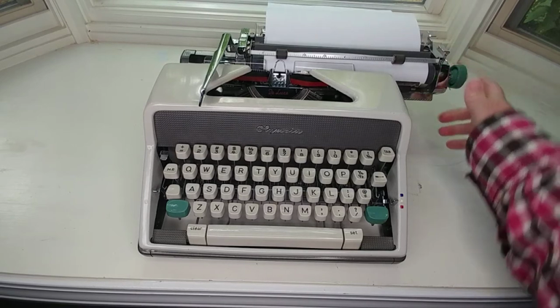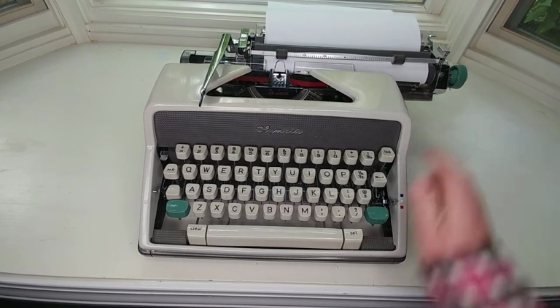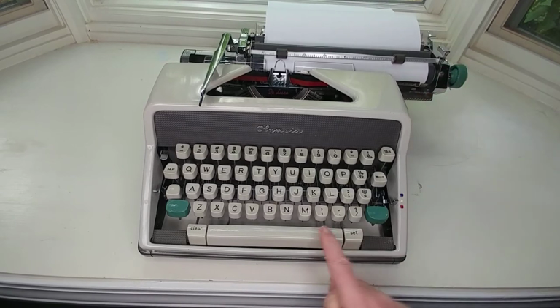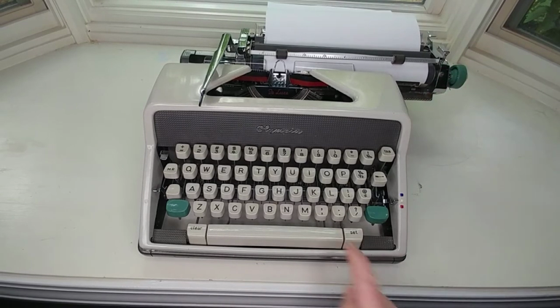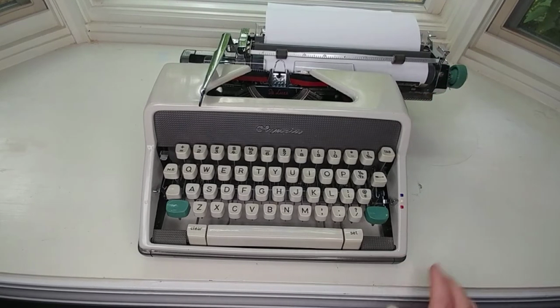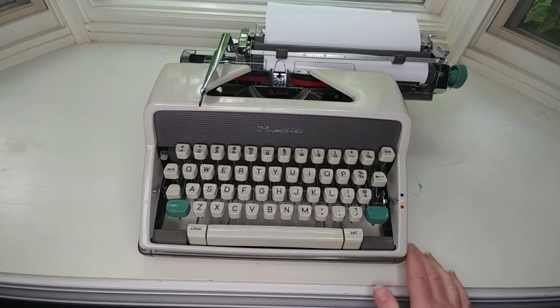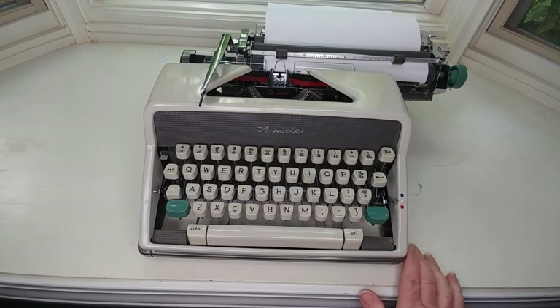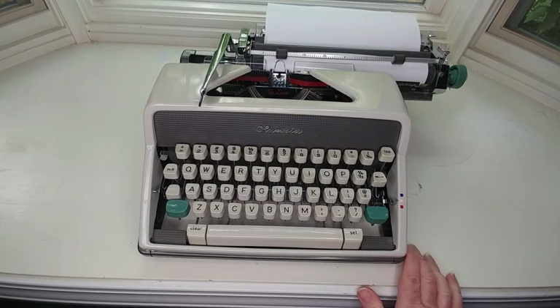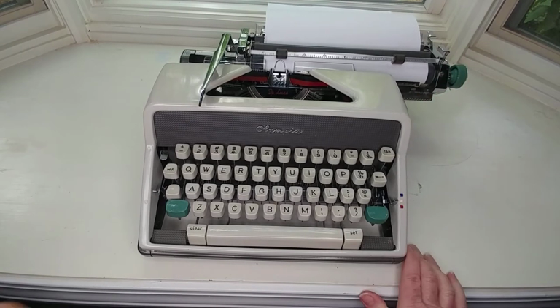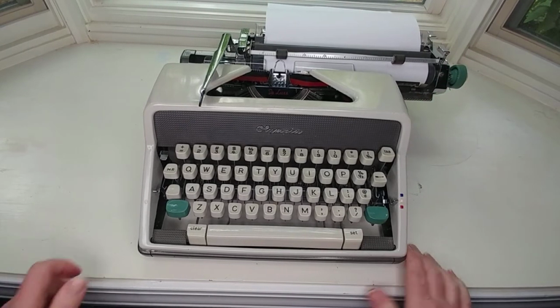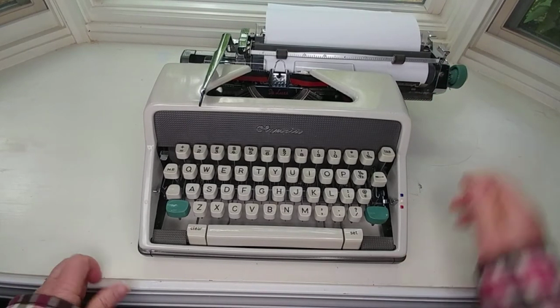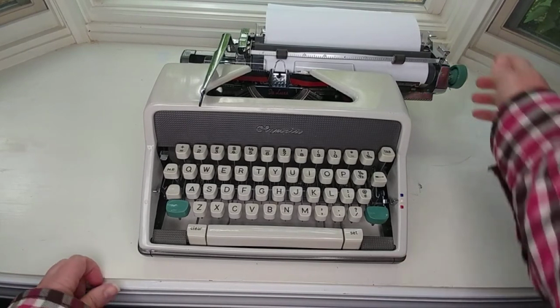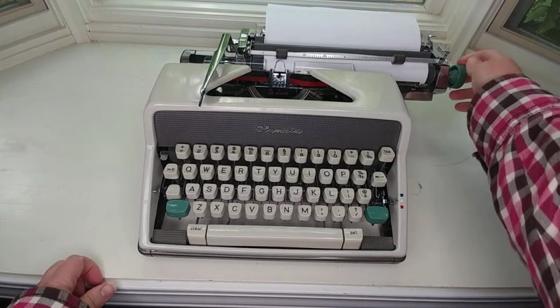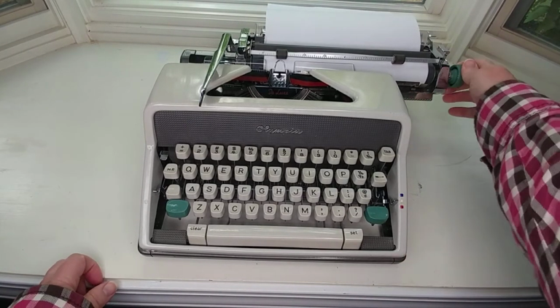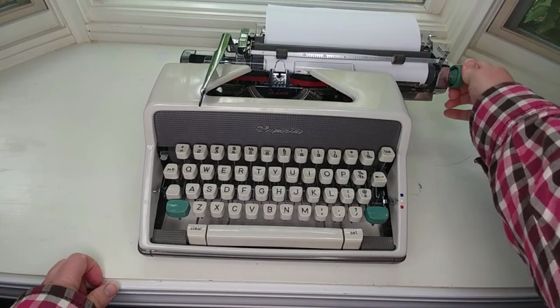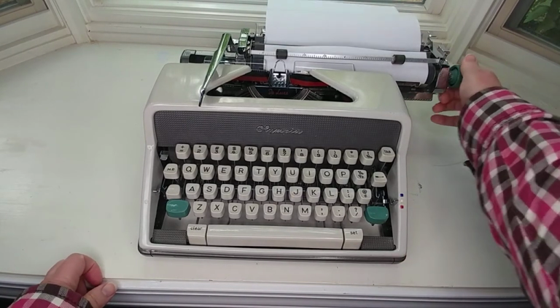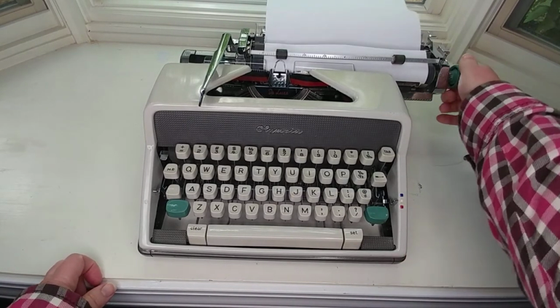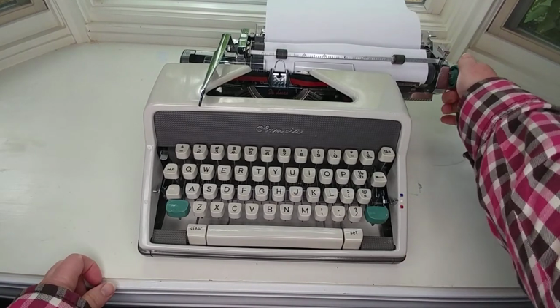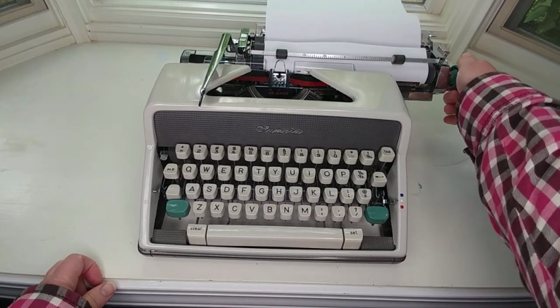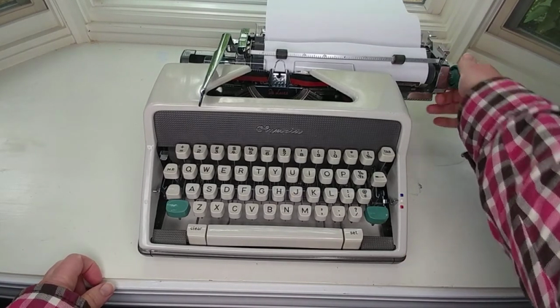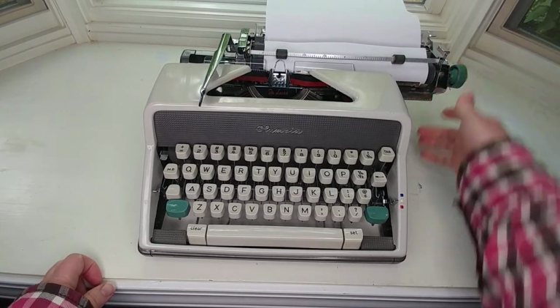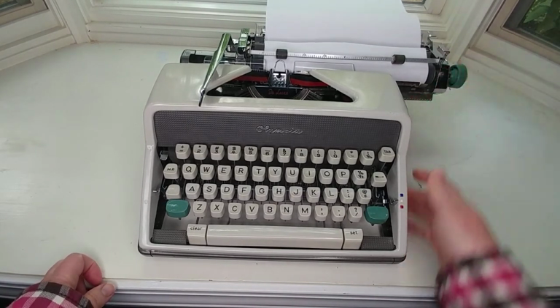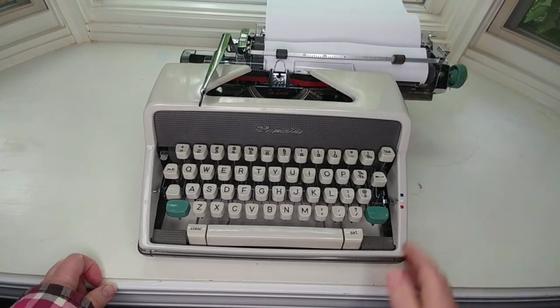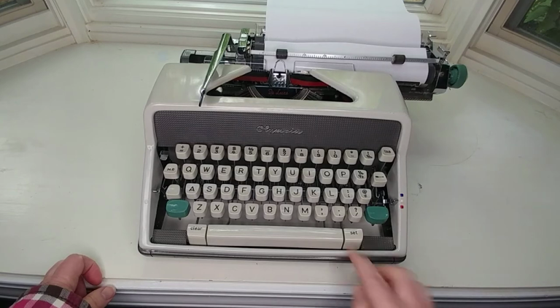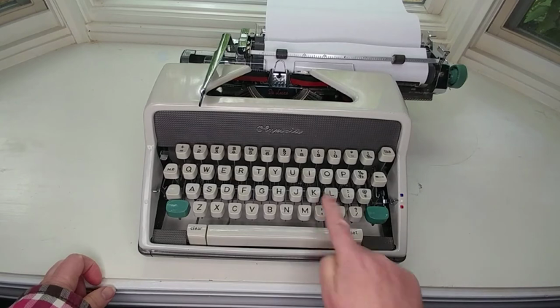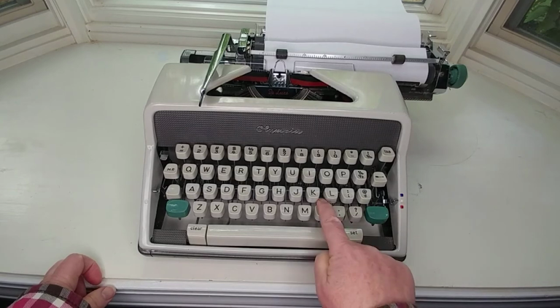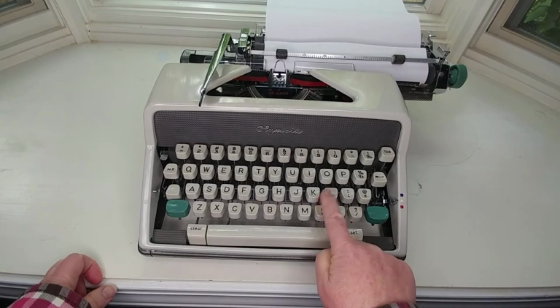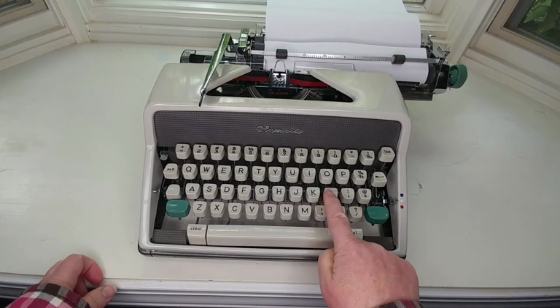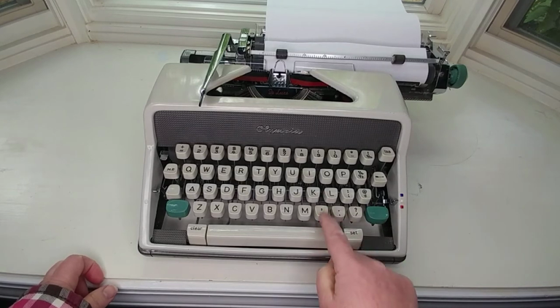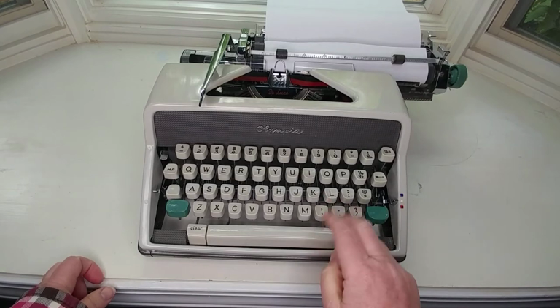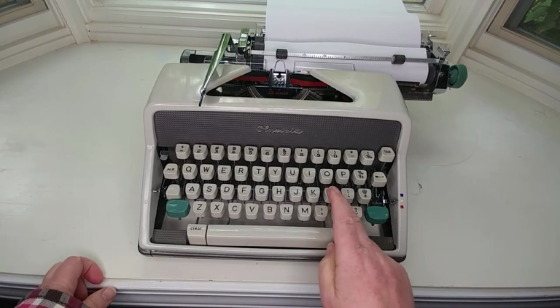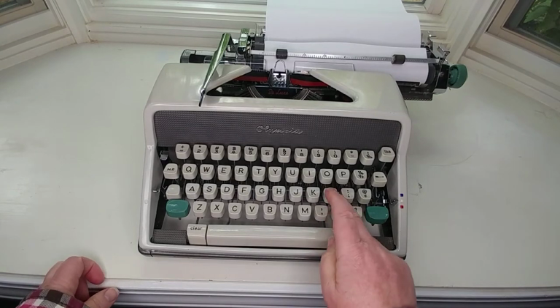This does not have a number one, as many other typewriters don't. So you'll use the lowercase L.